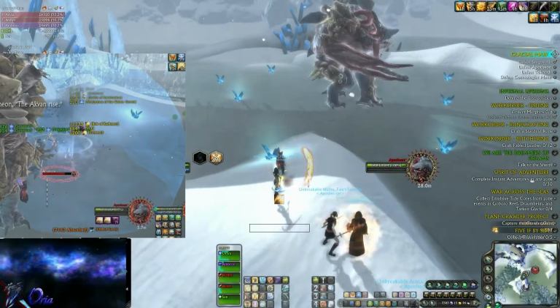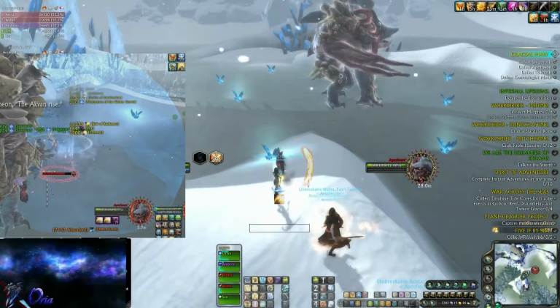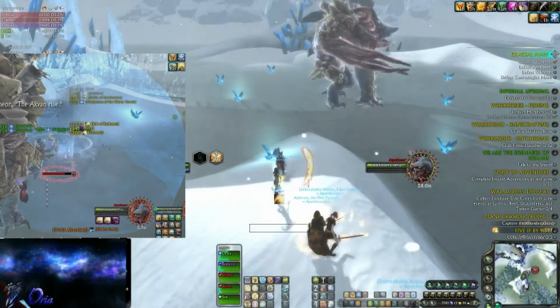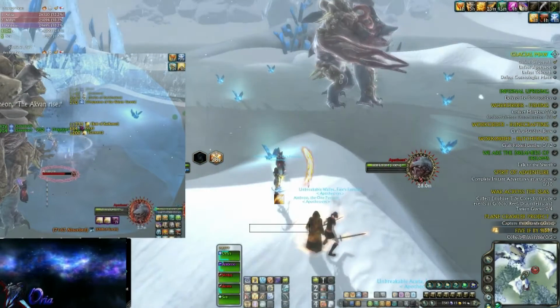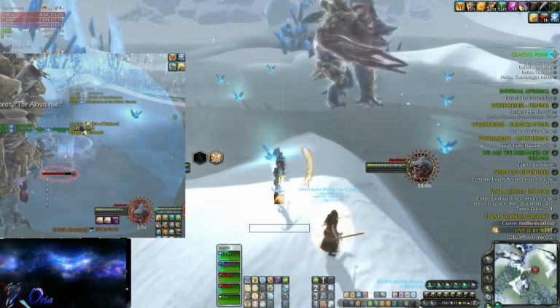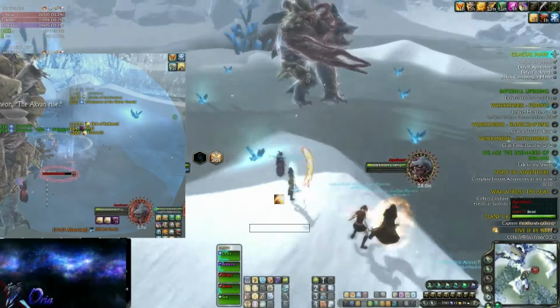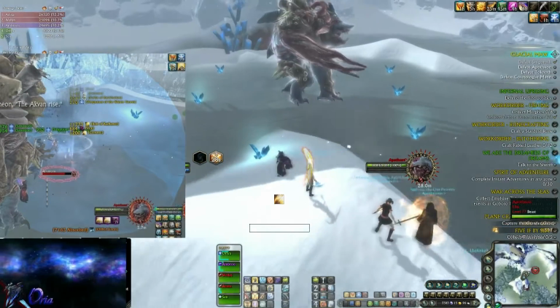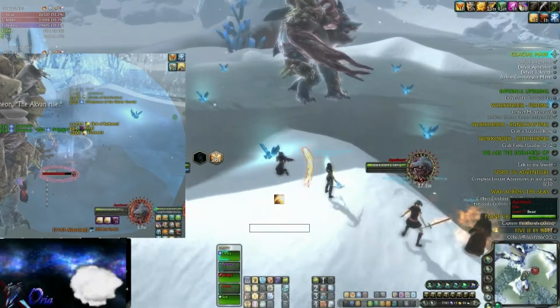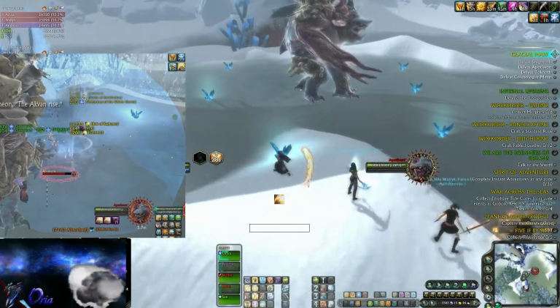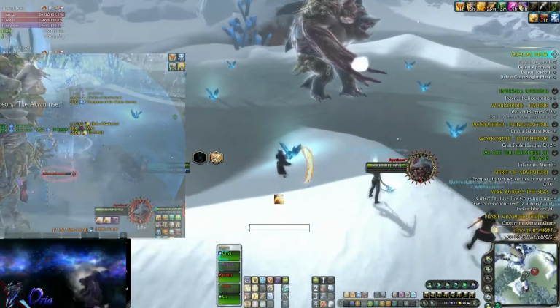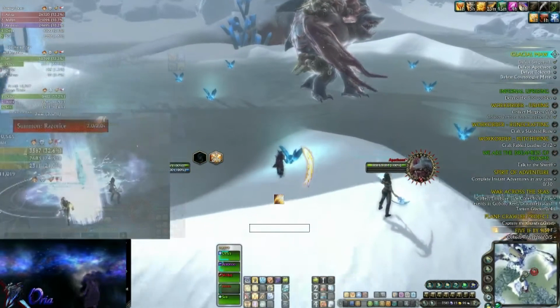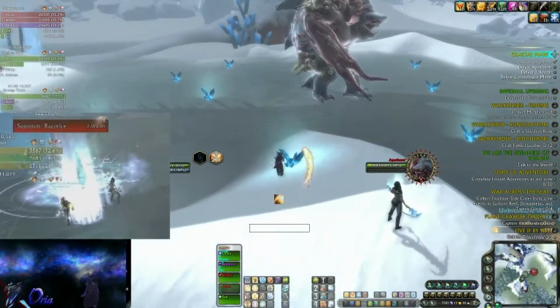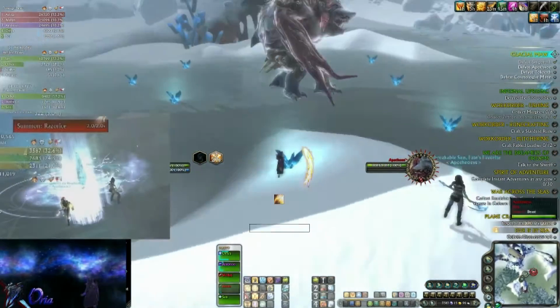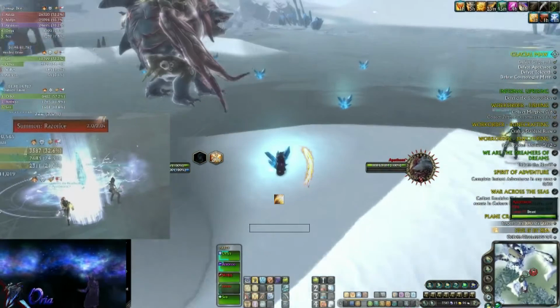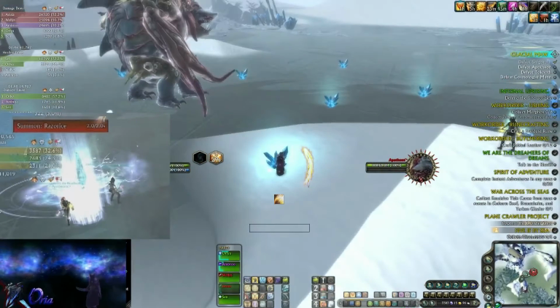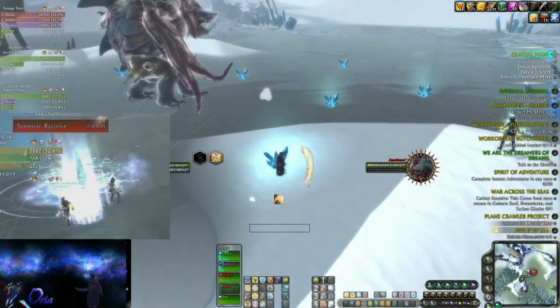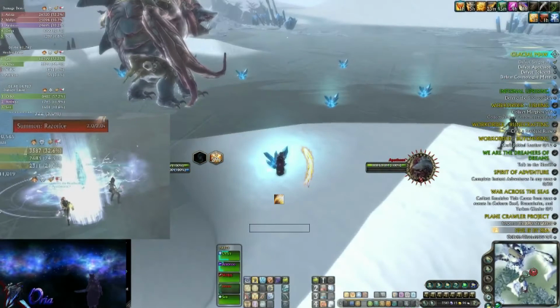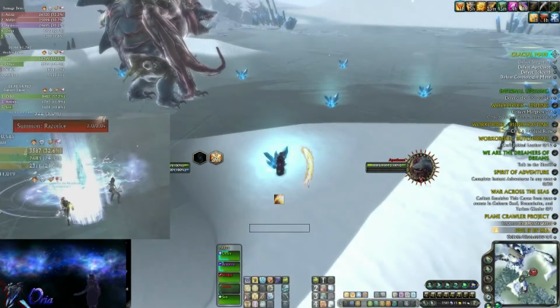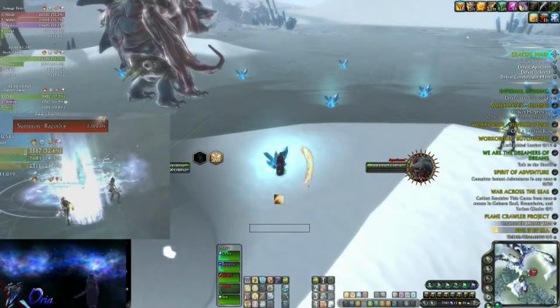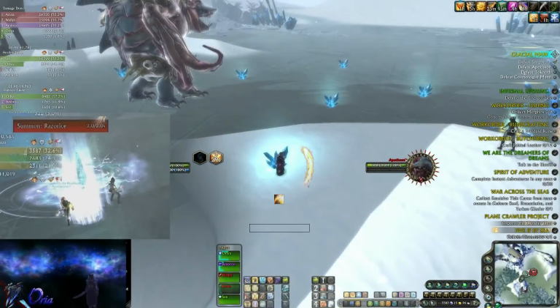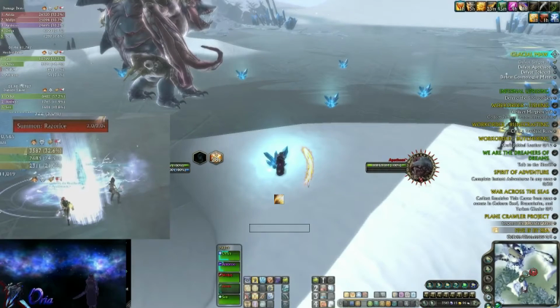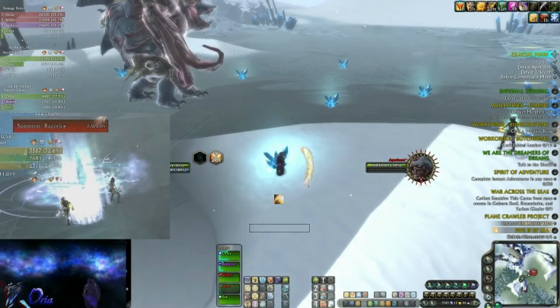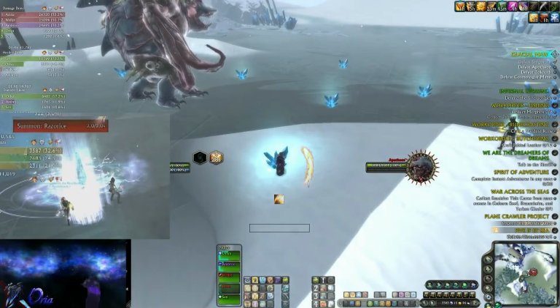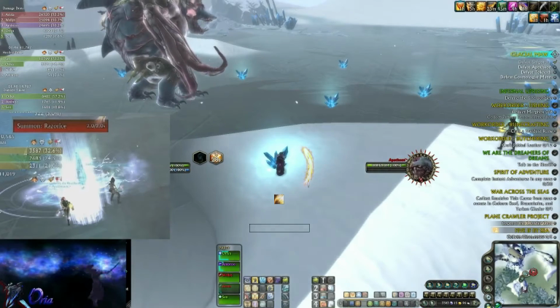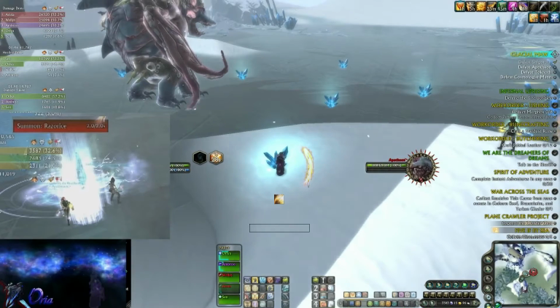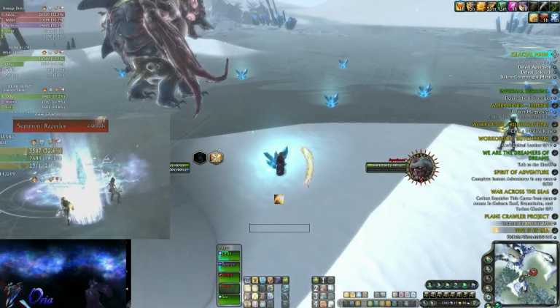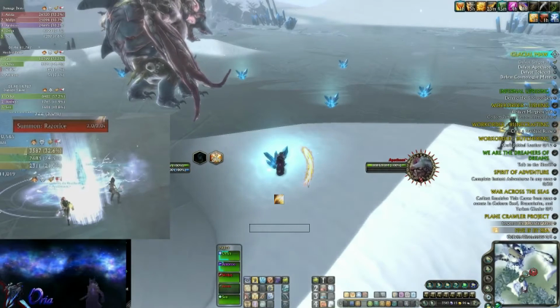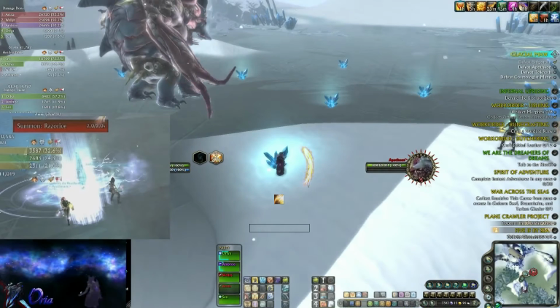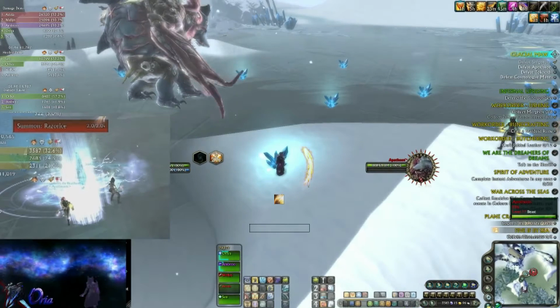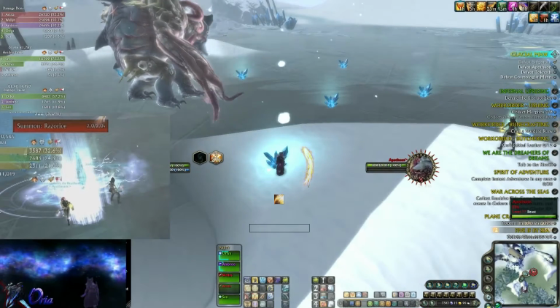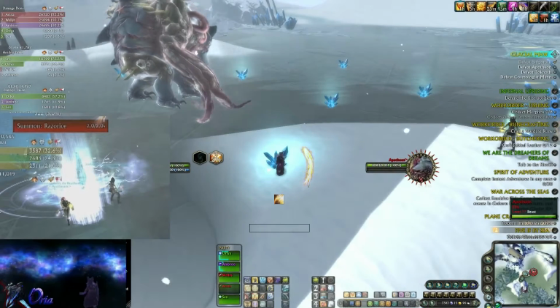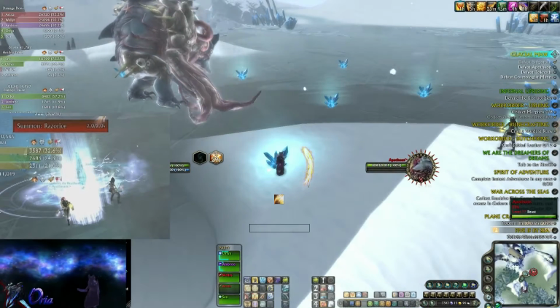He's gonna do an ability called Summon Razor Ice. This will summon a crystal that chases players. You just need to kite it.